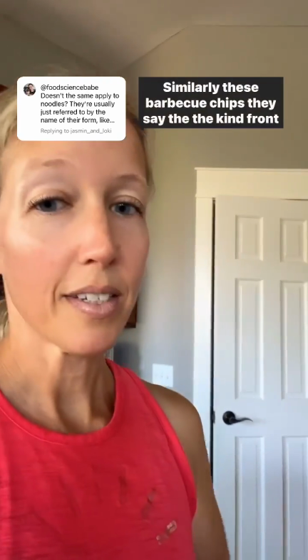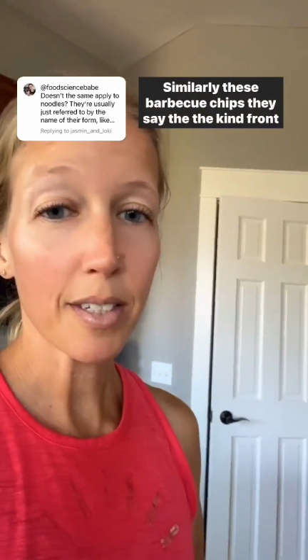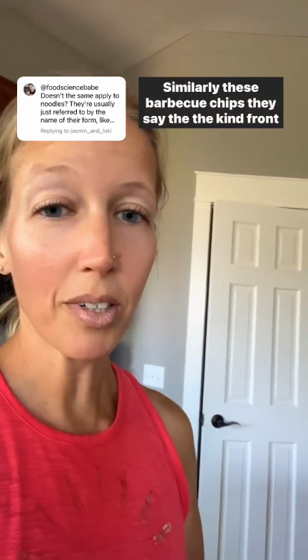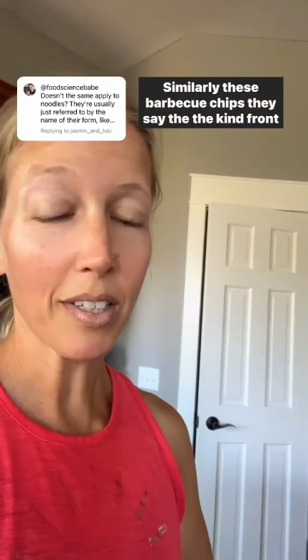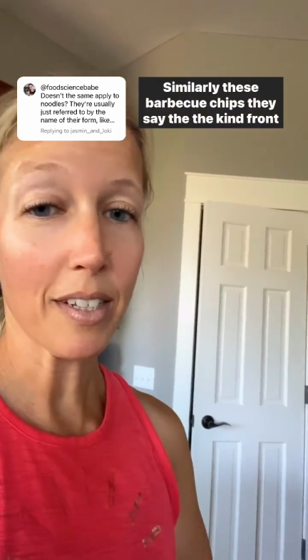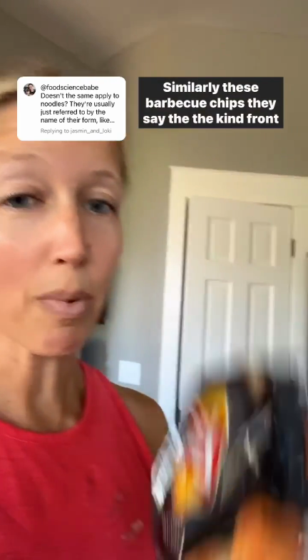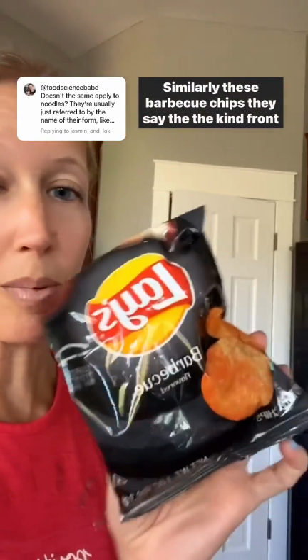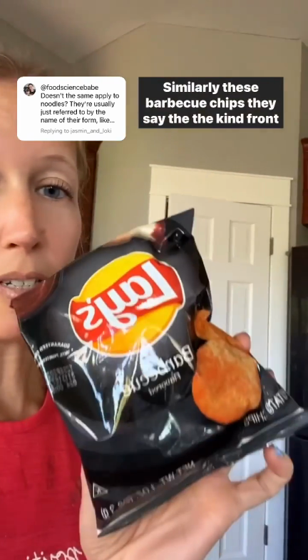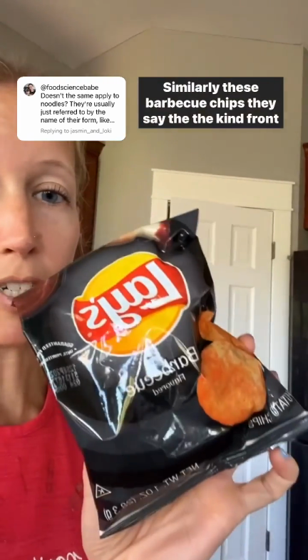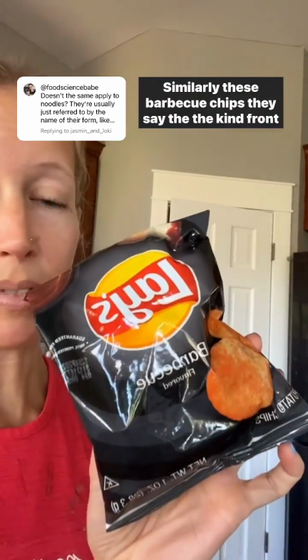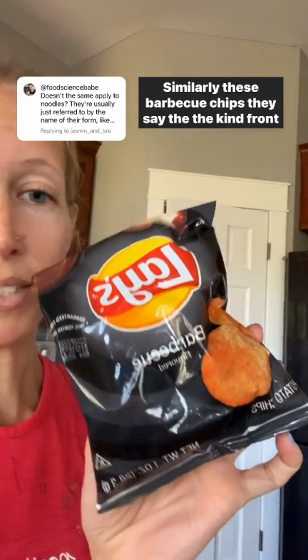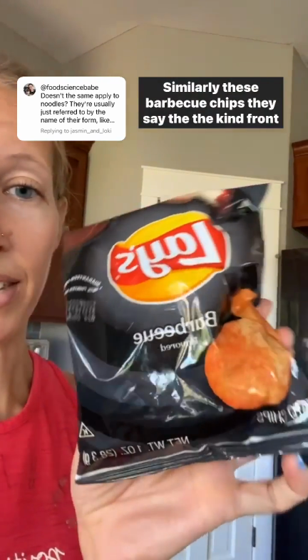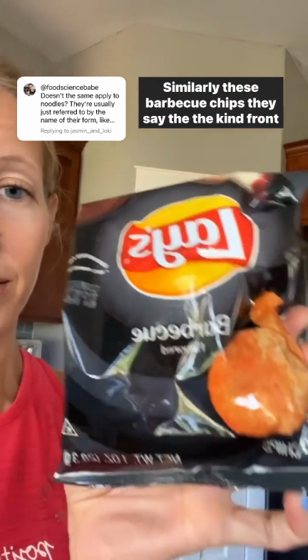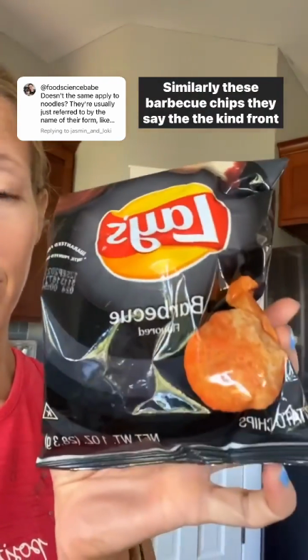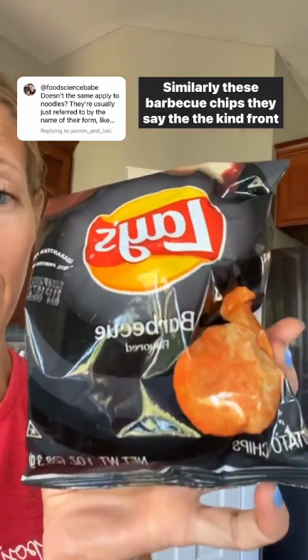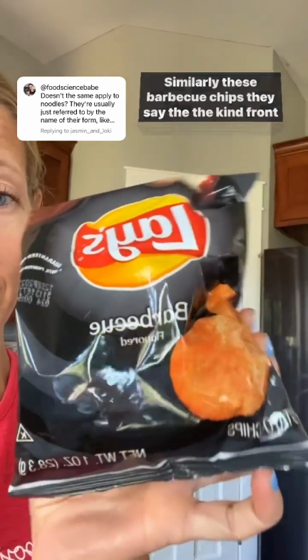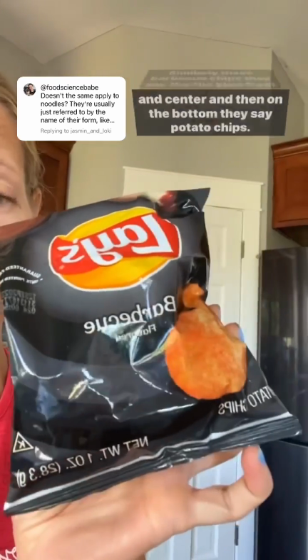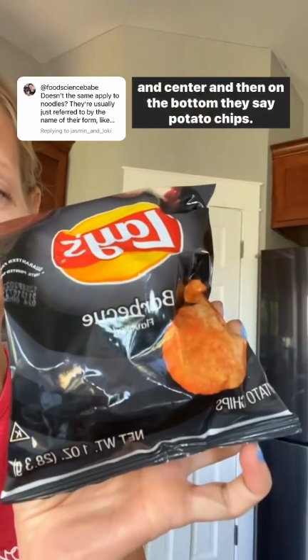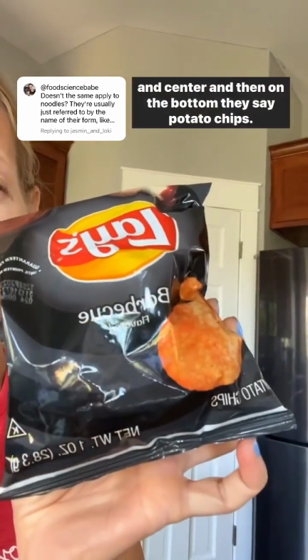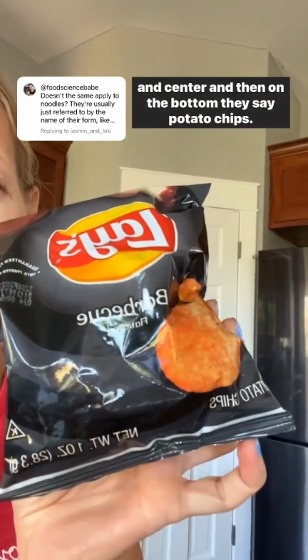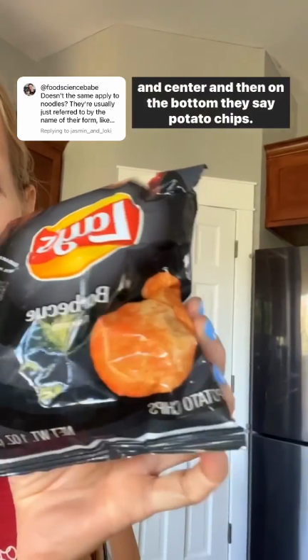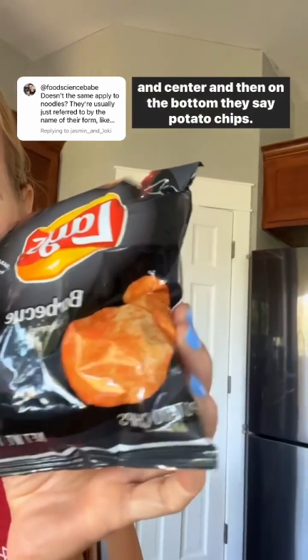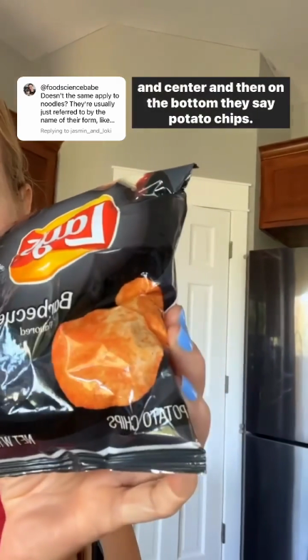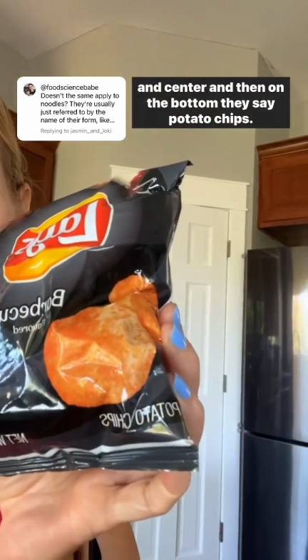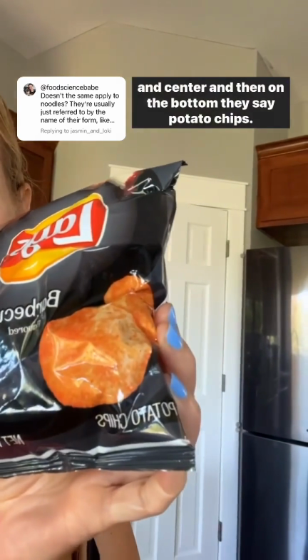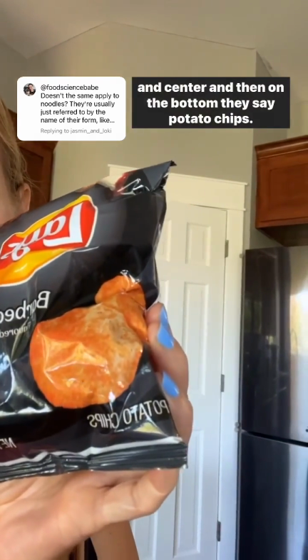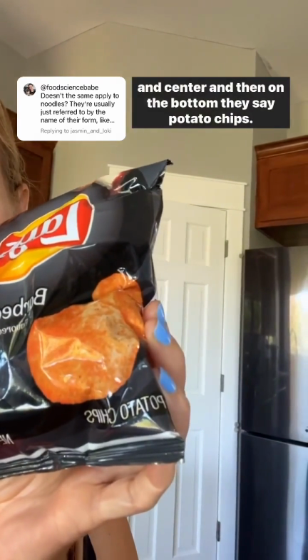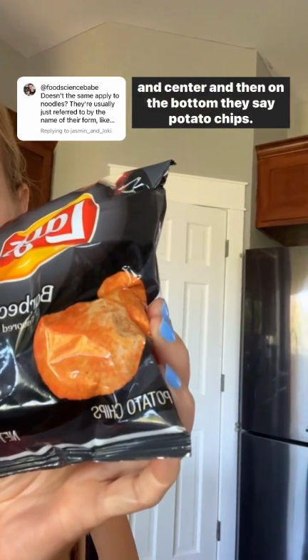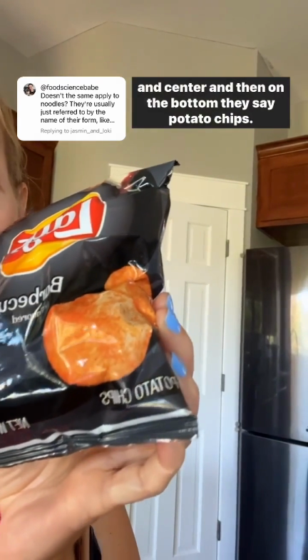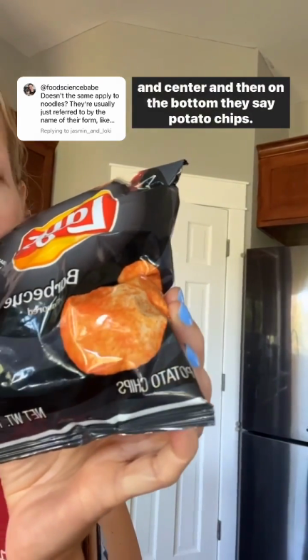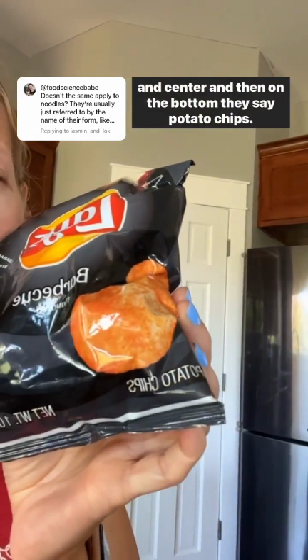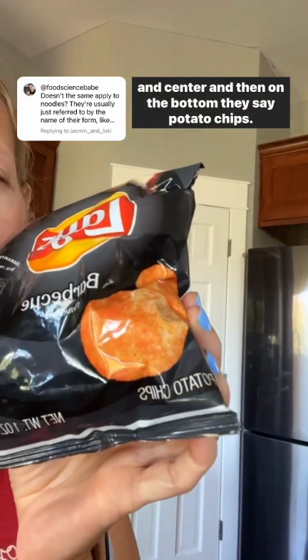Similarly, these barbecue chips say the kind front and center, and then on the bottom they say 'potato chips.'